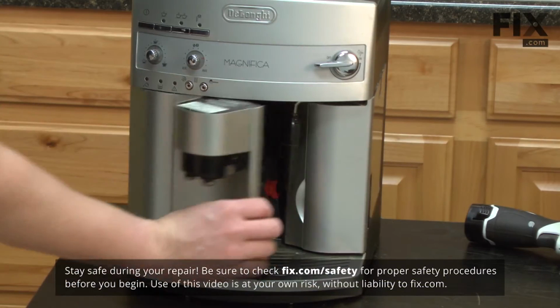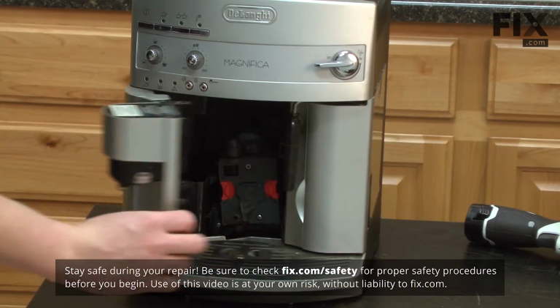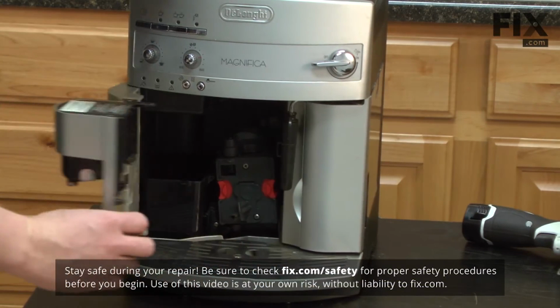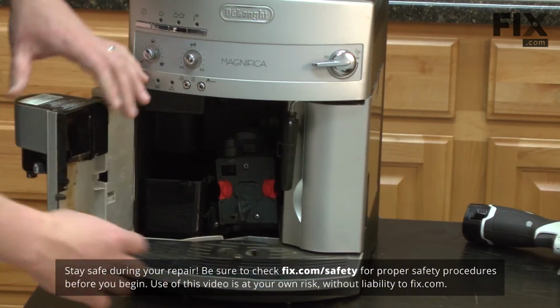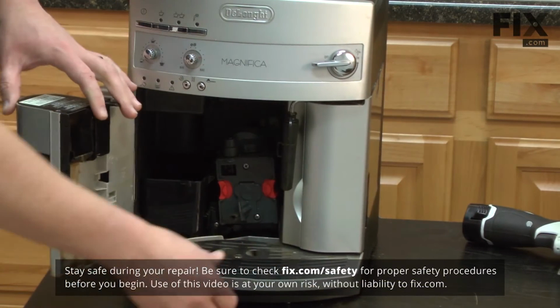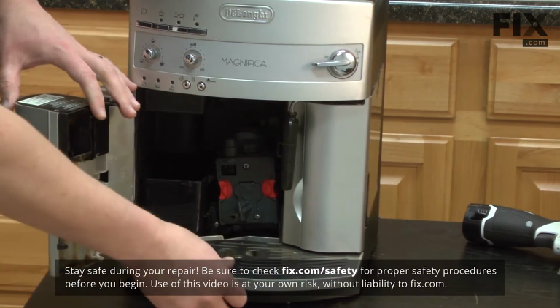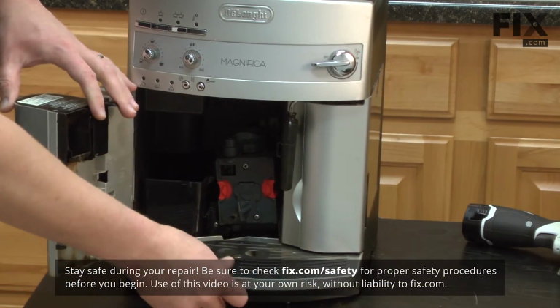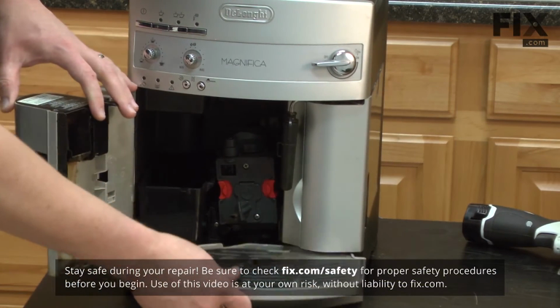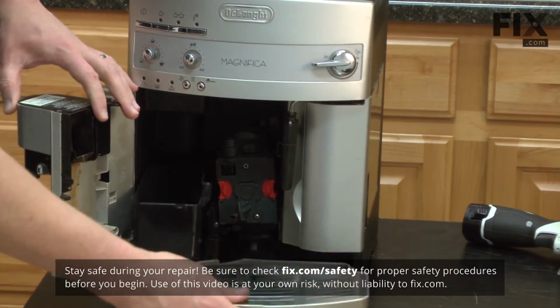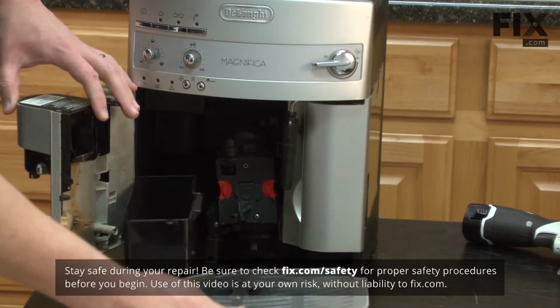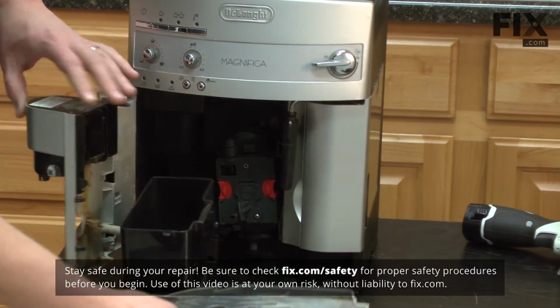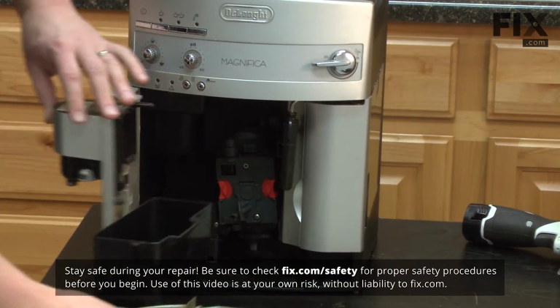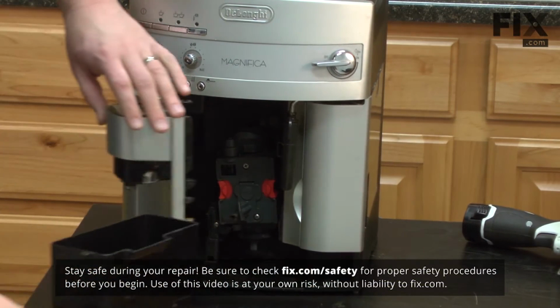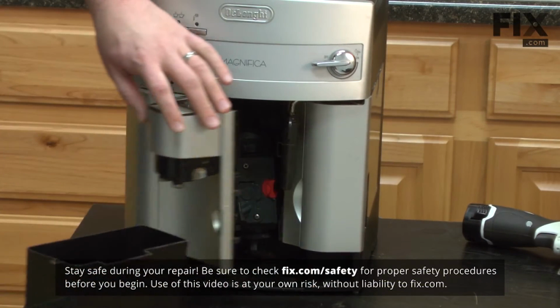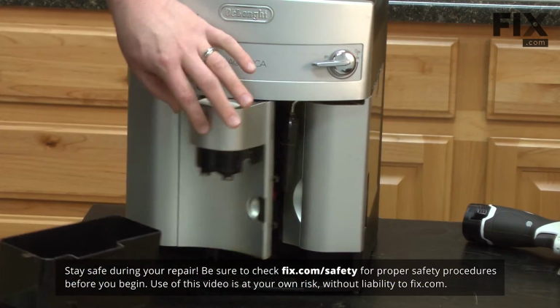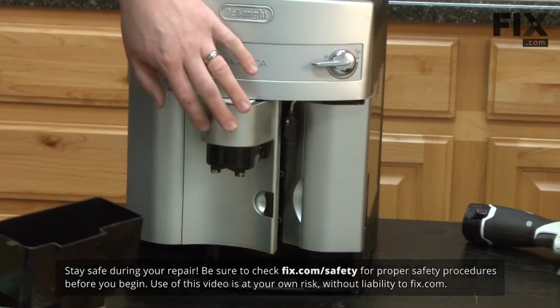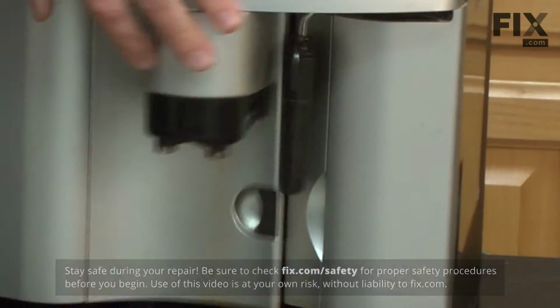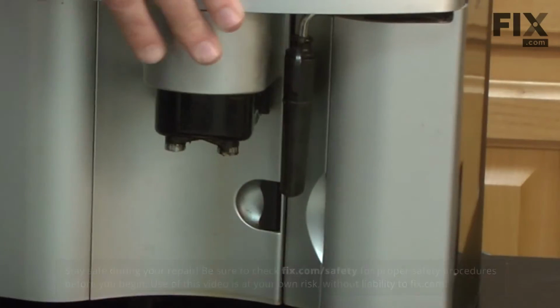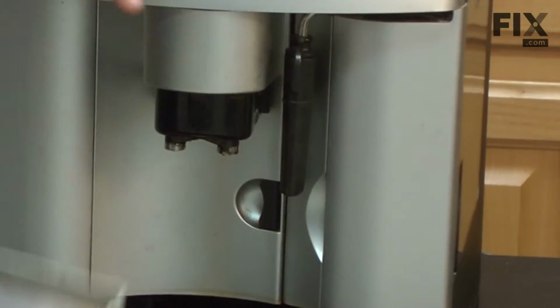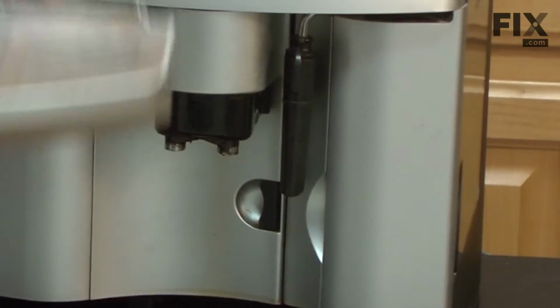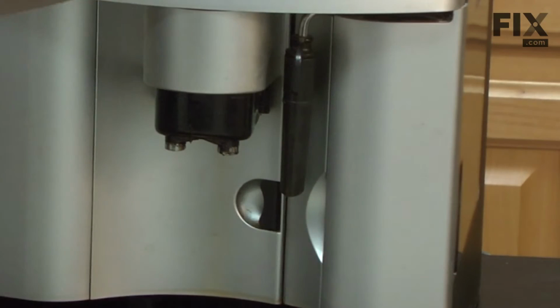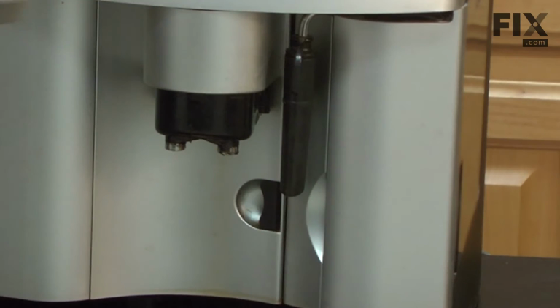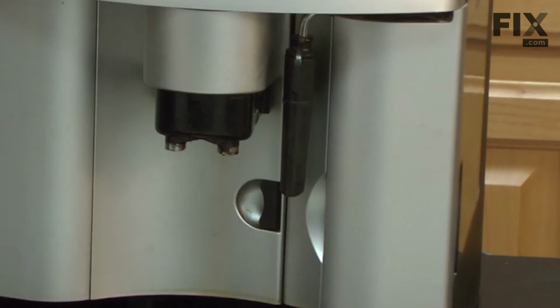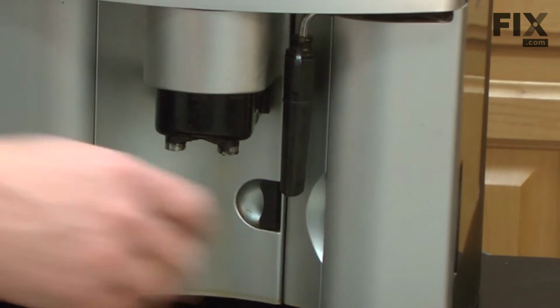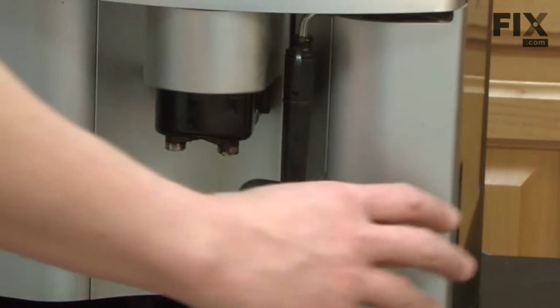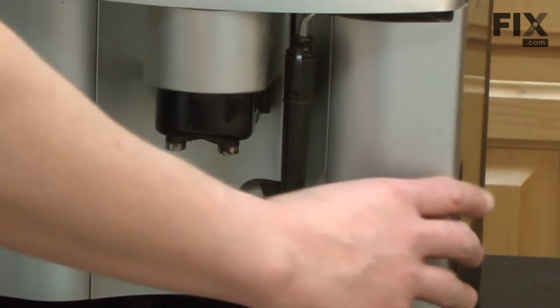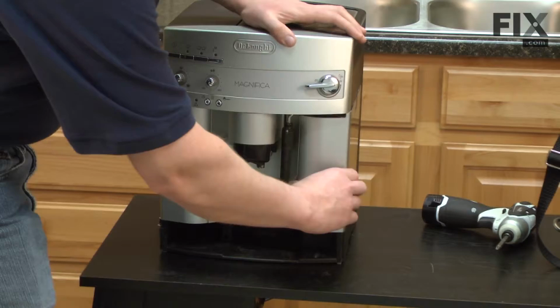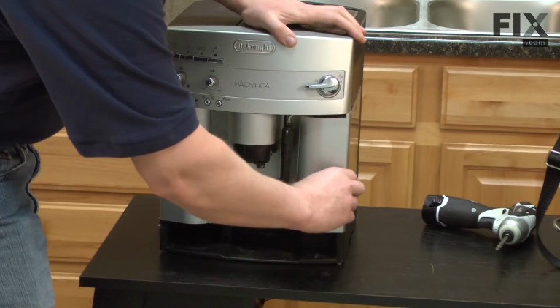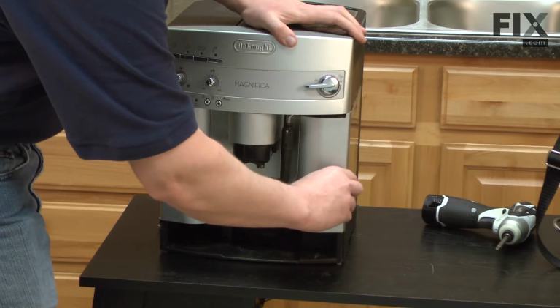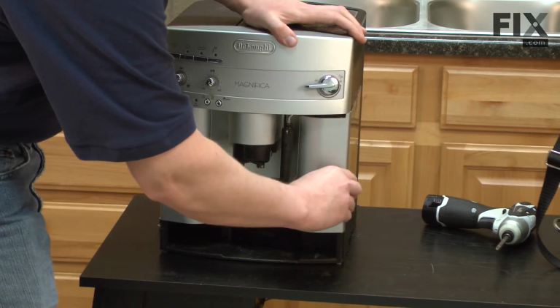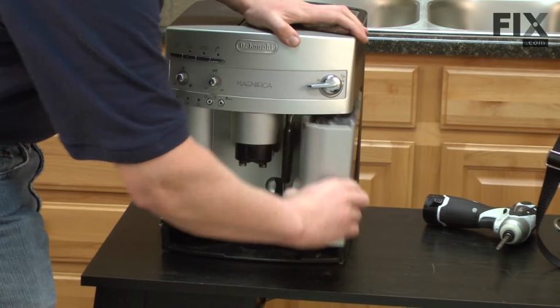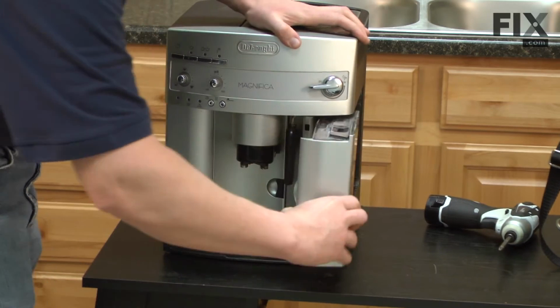To remove the drip tray, just simply open the door and pull the tray out.